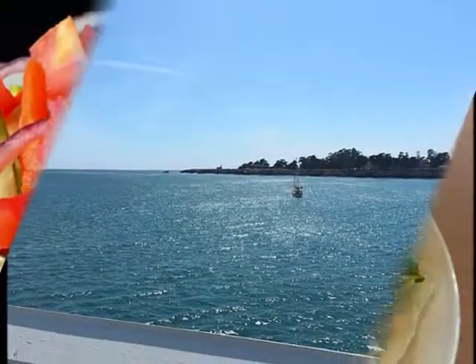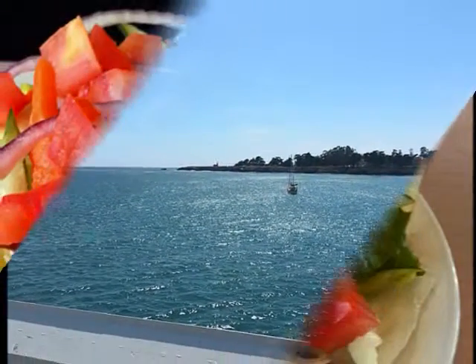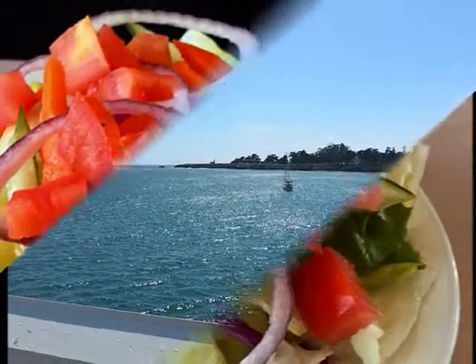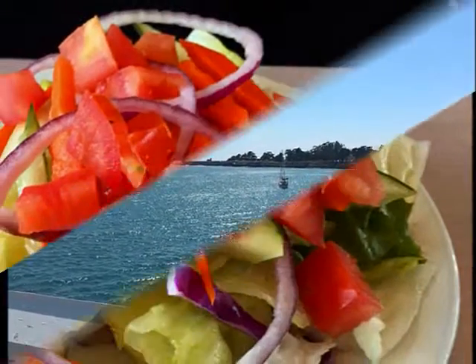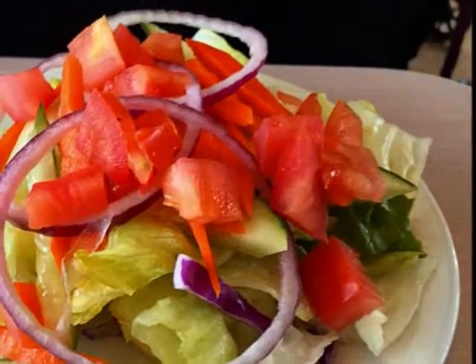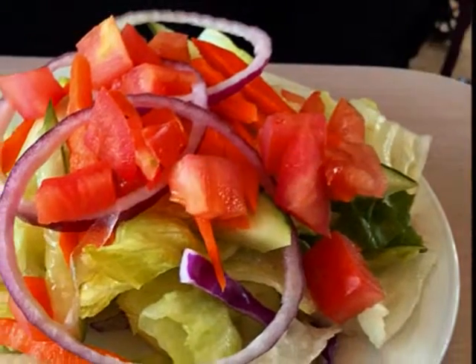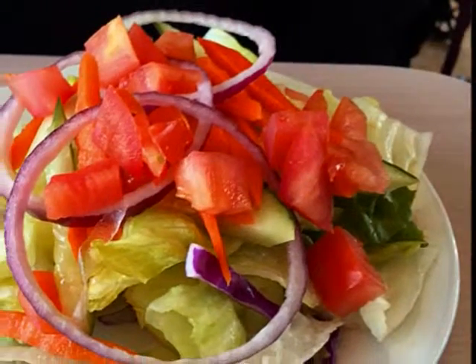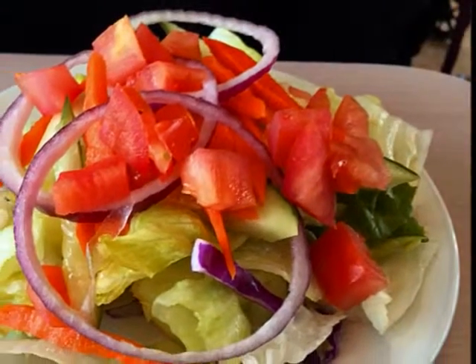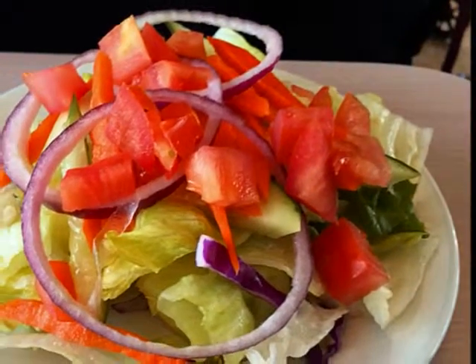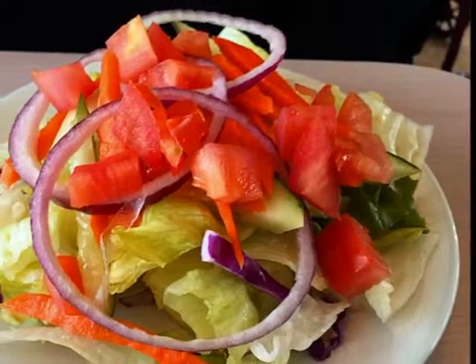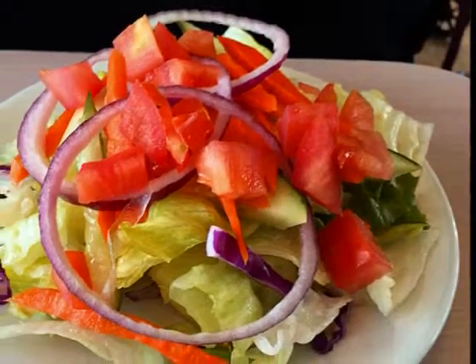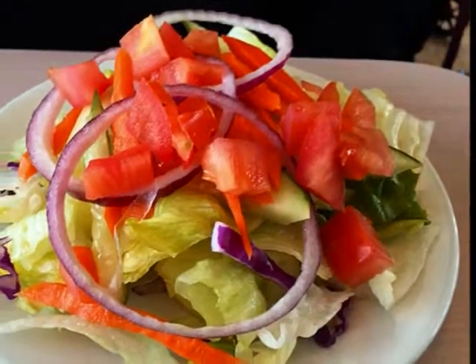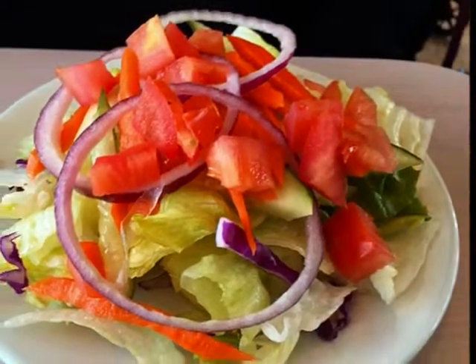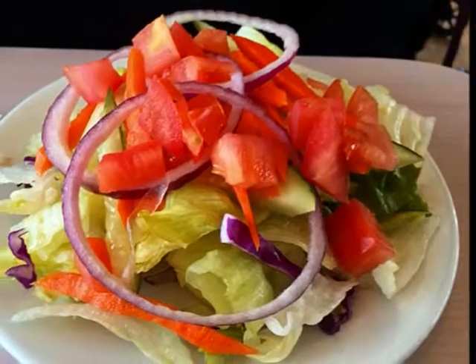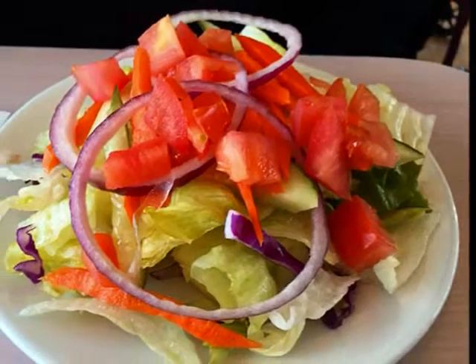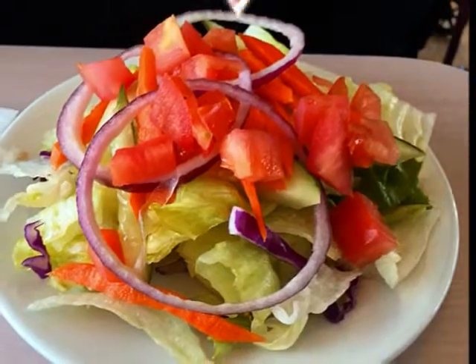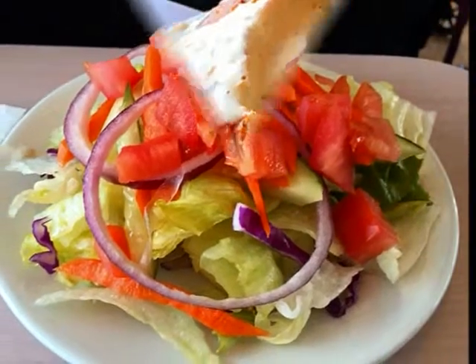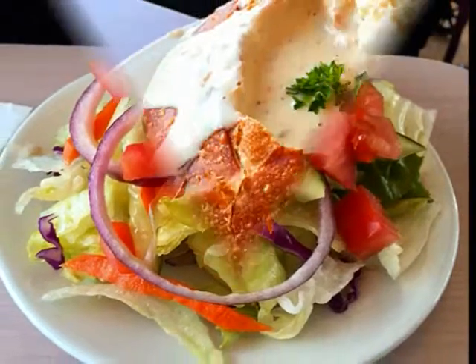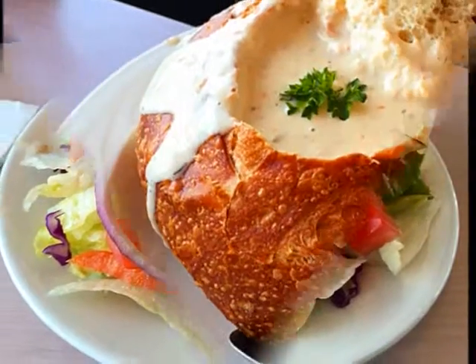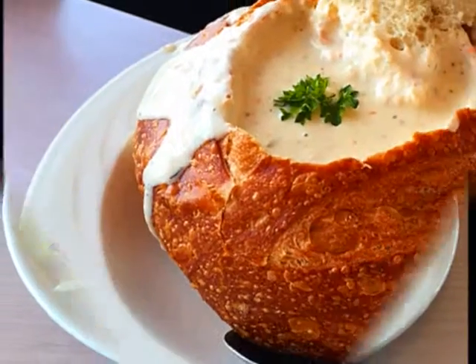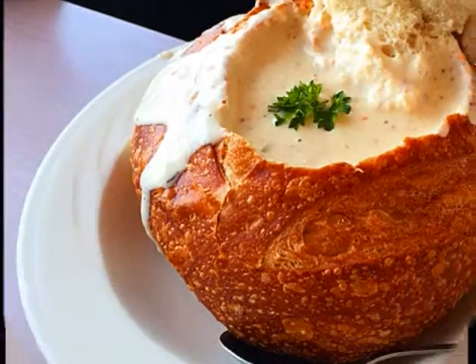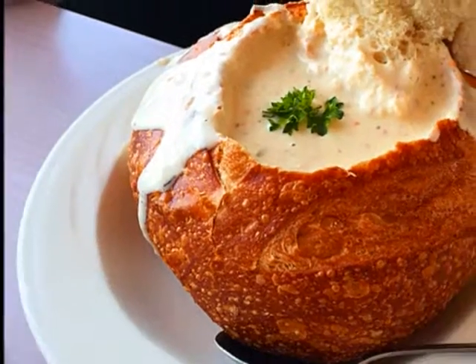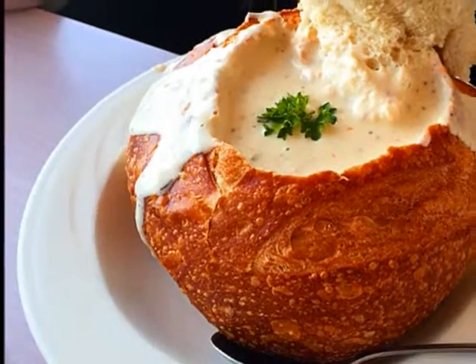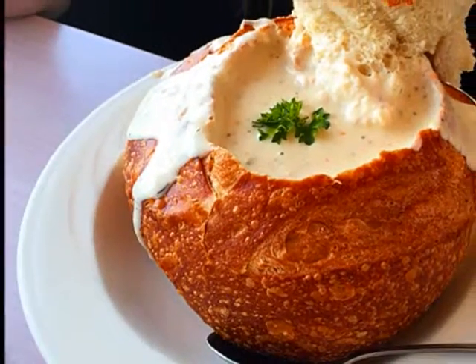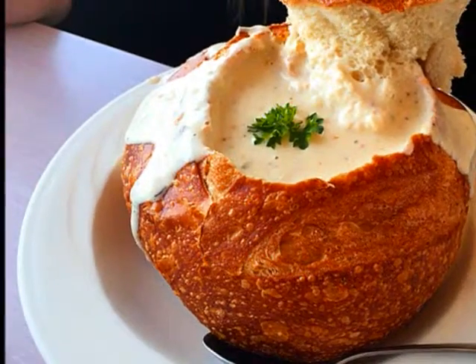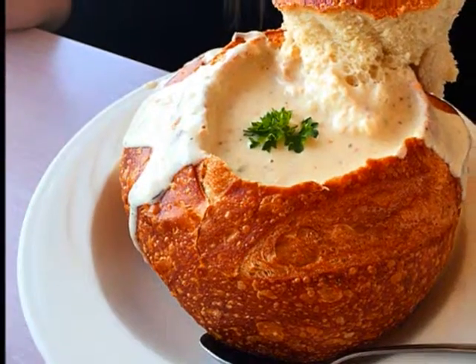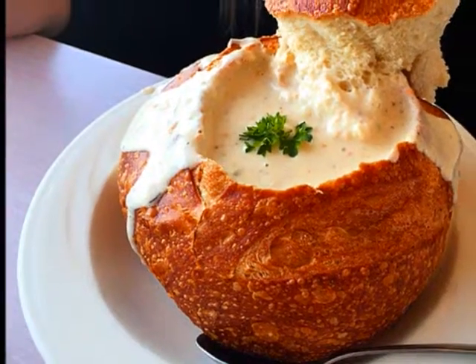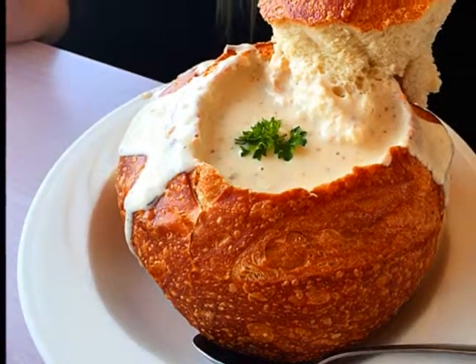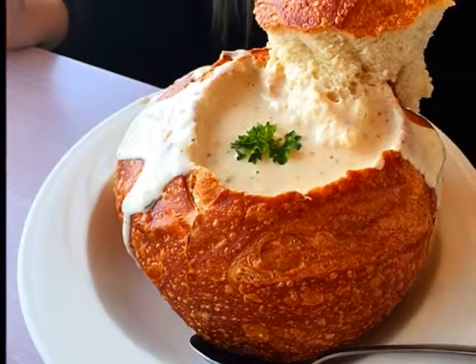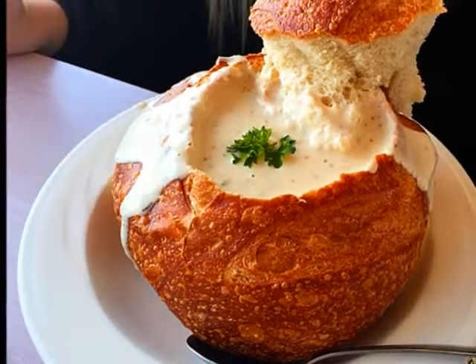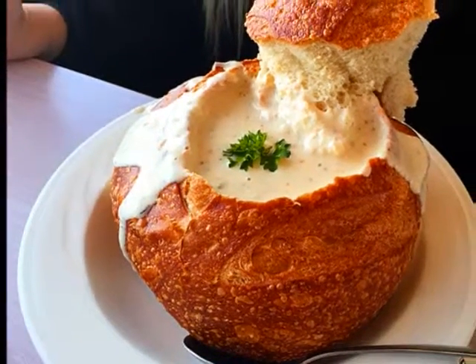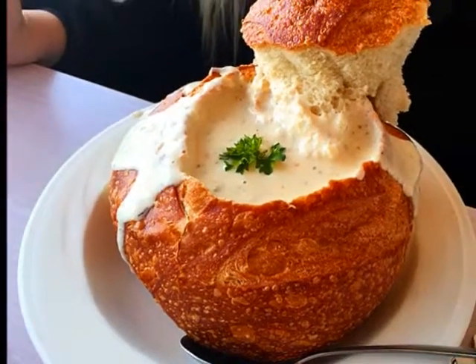We started with a green salad — simple lettuce and tomato. Next, clam chowder and a sourdough bread bowl.